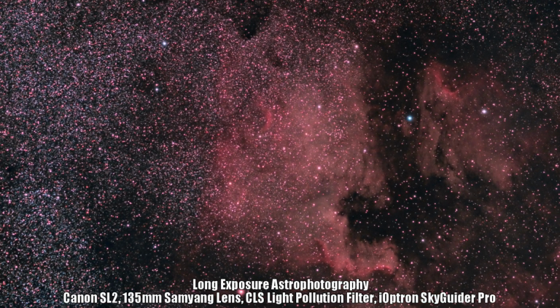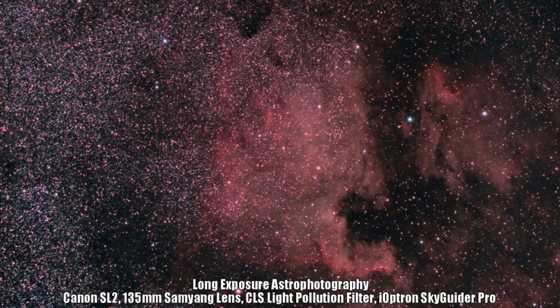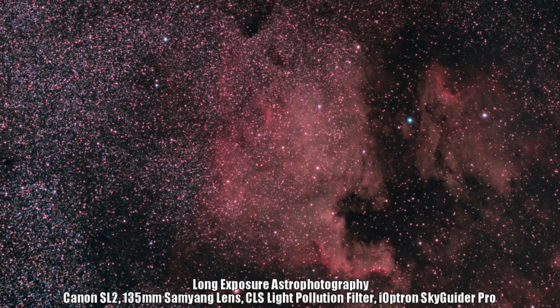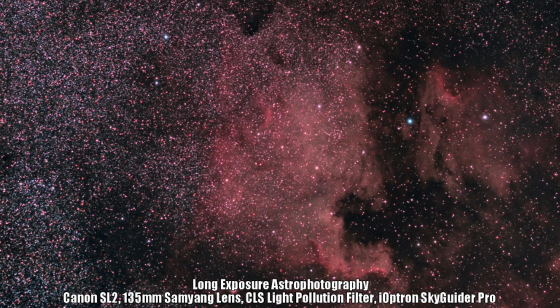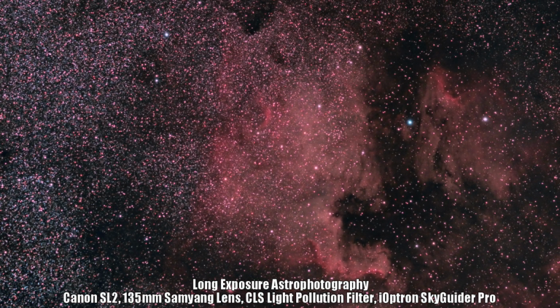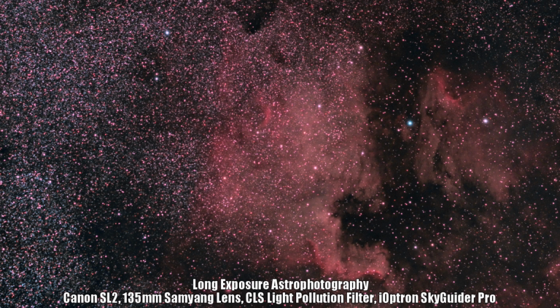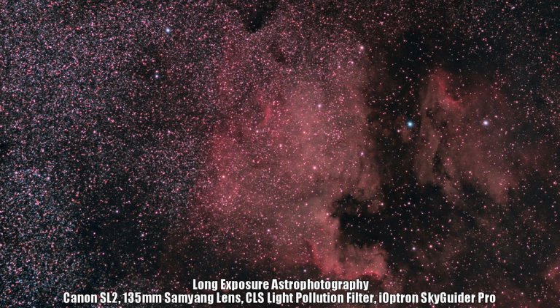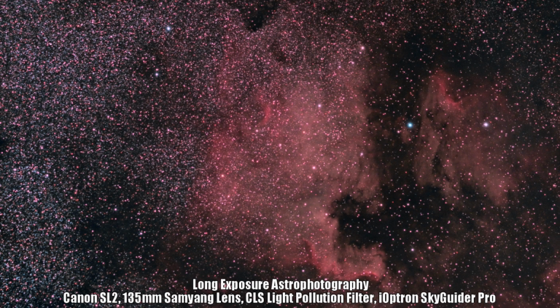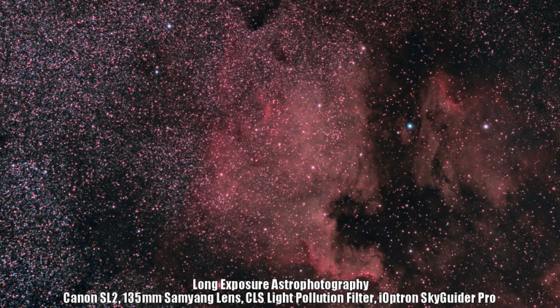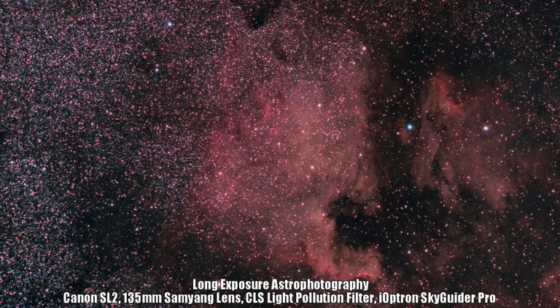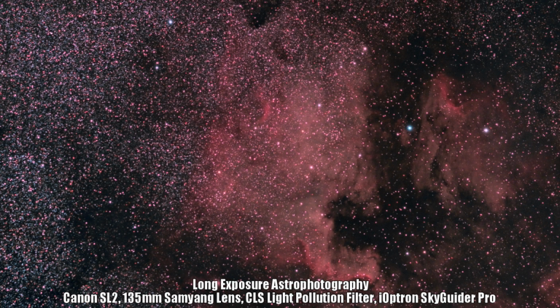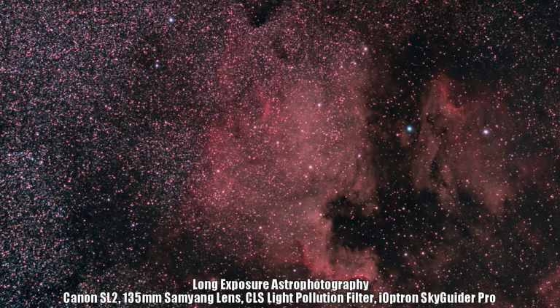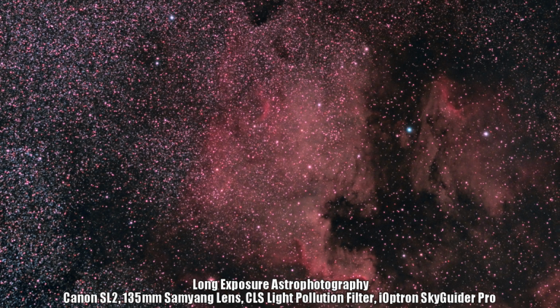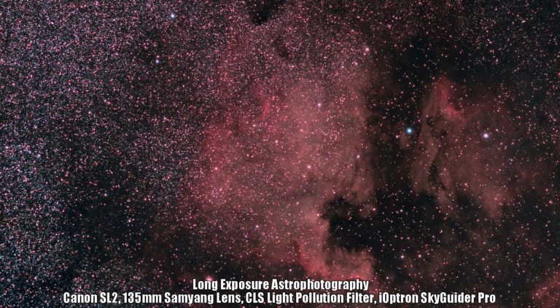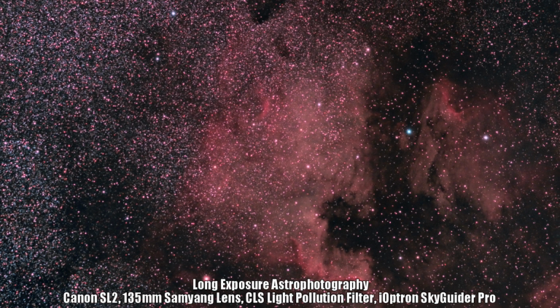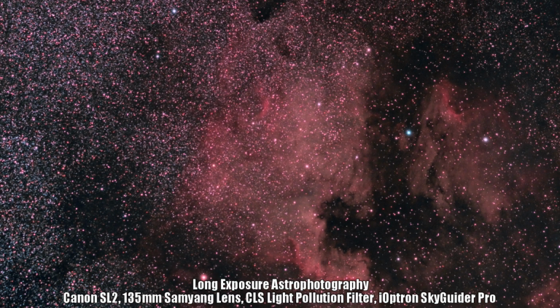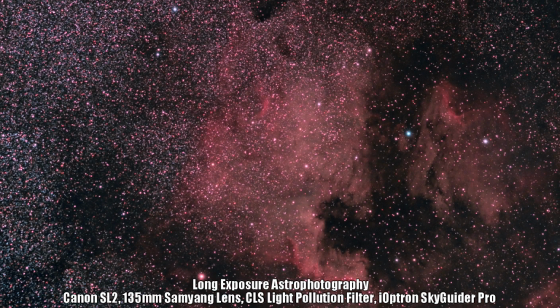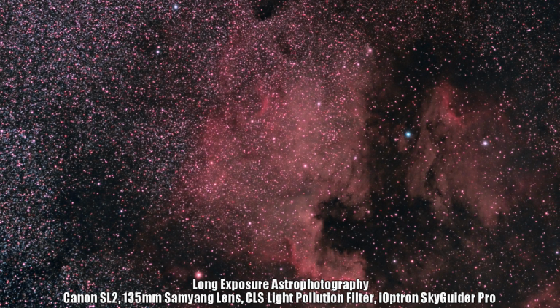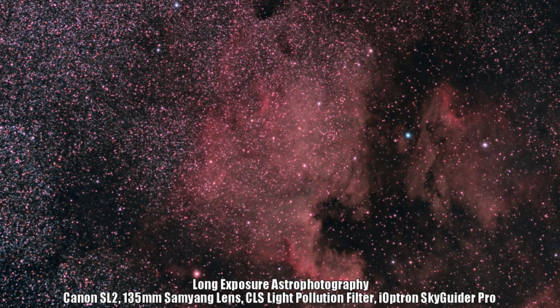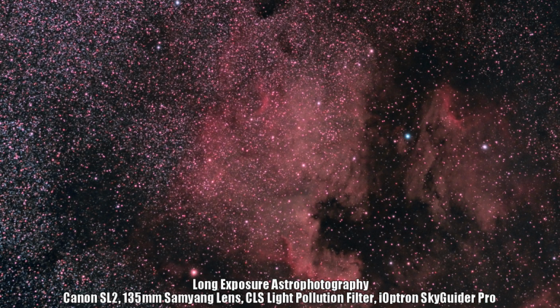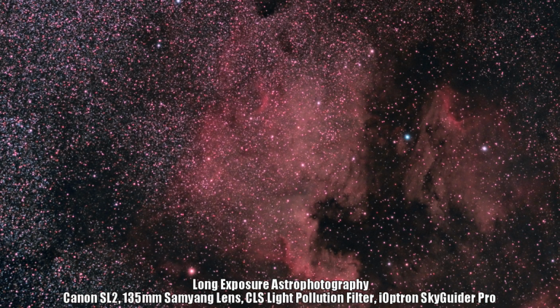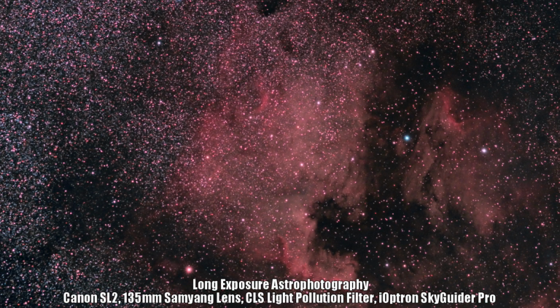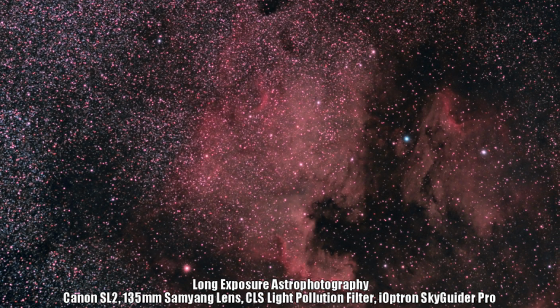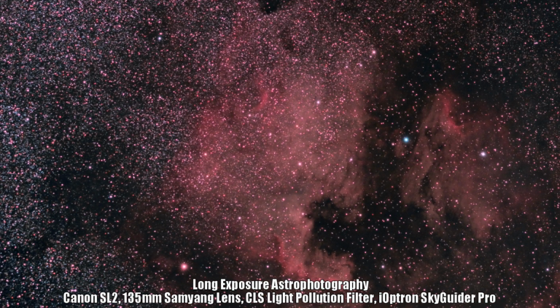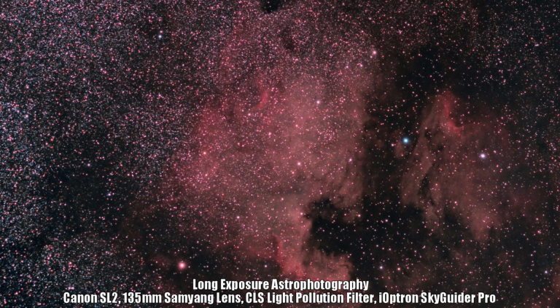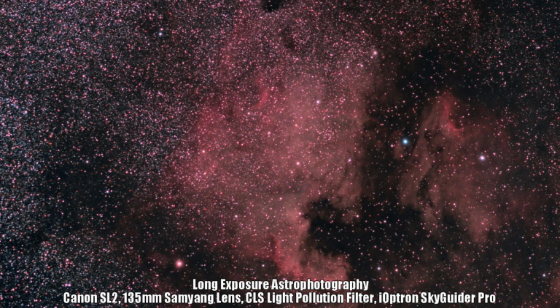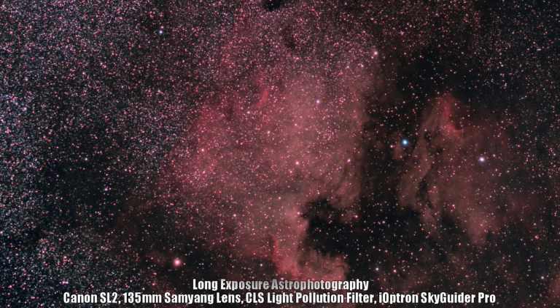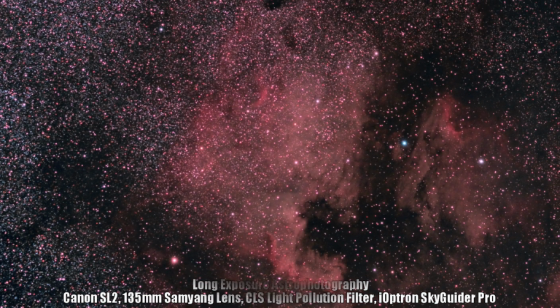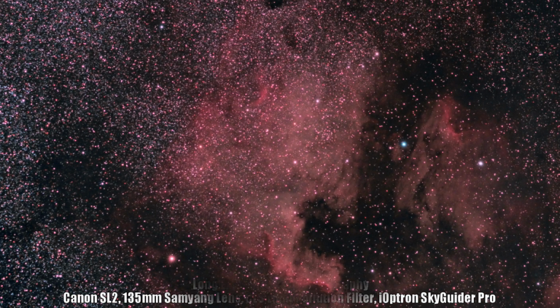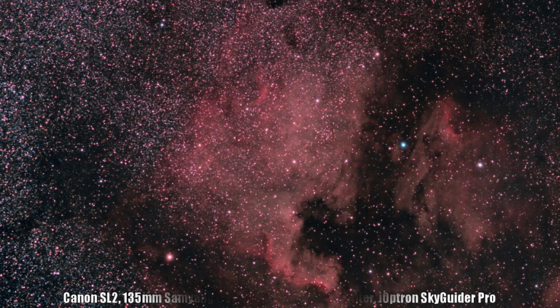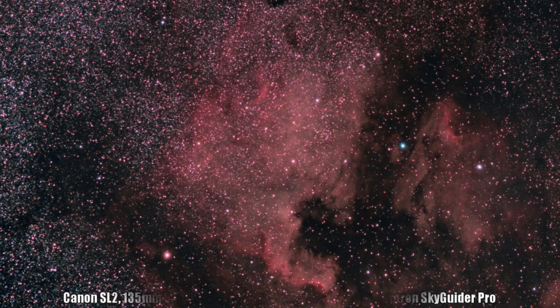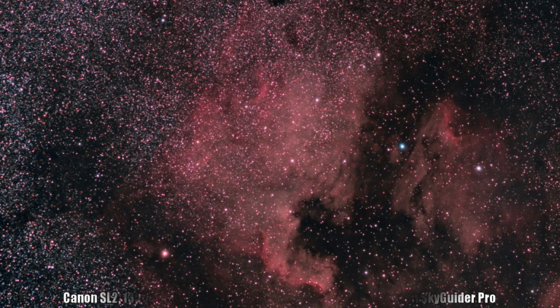Don't forget about framing it to catch the Pelican Nebula as well when you're out taking images of this target.